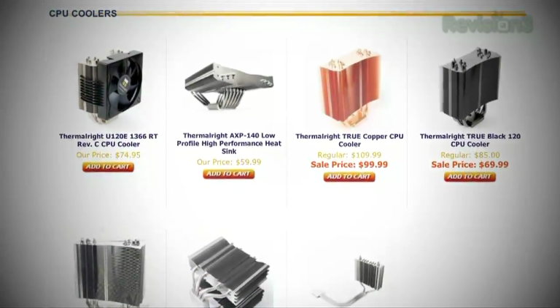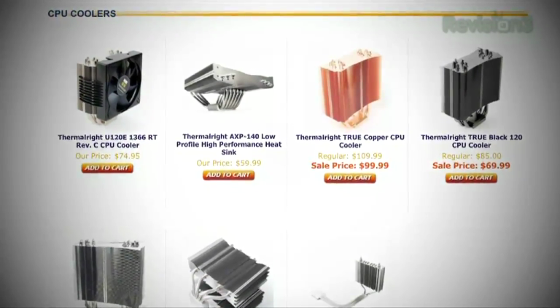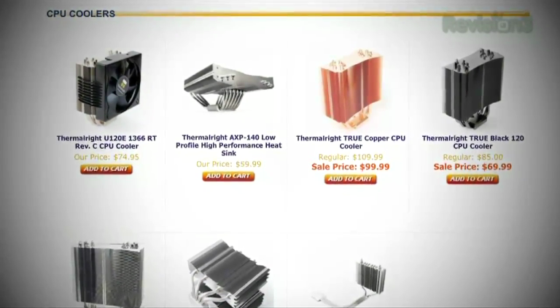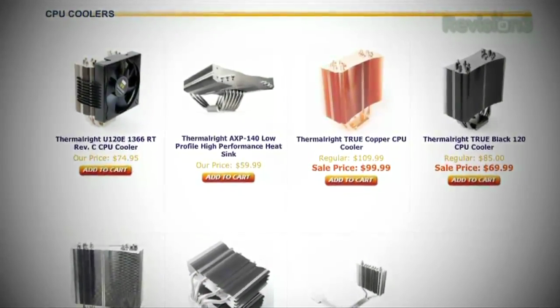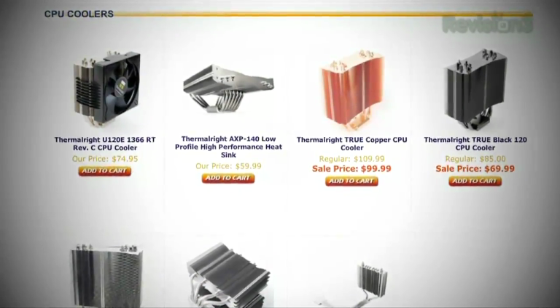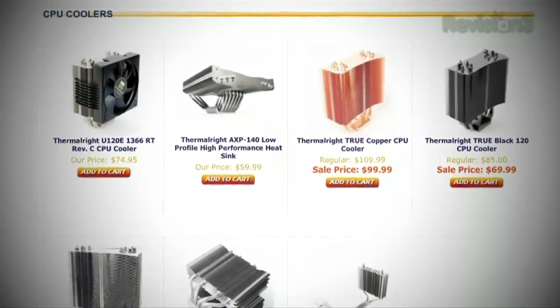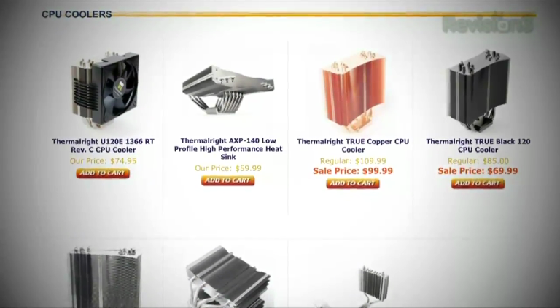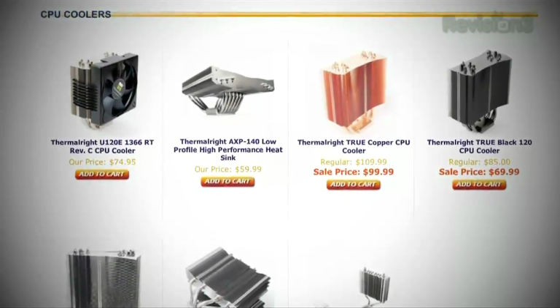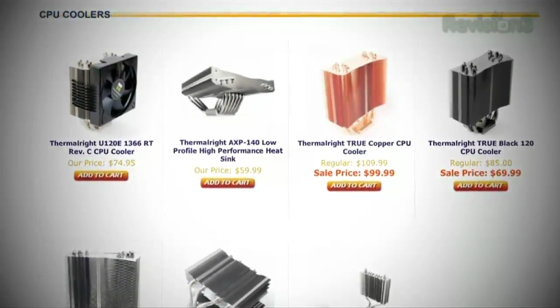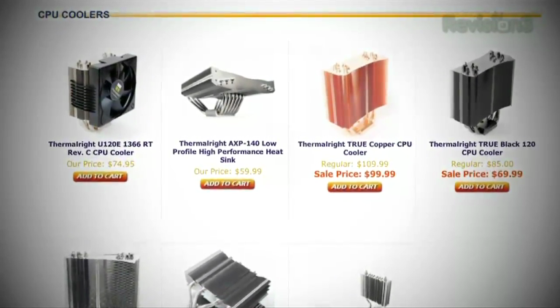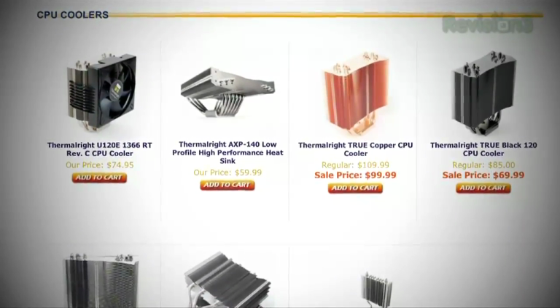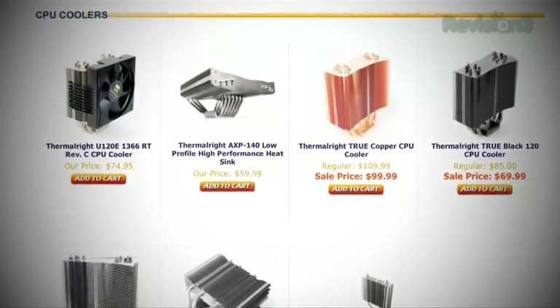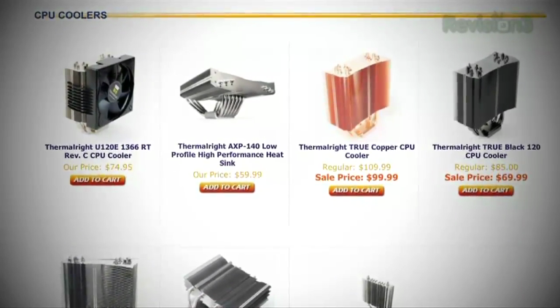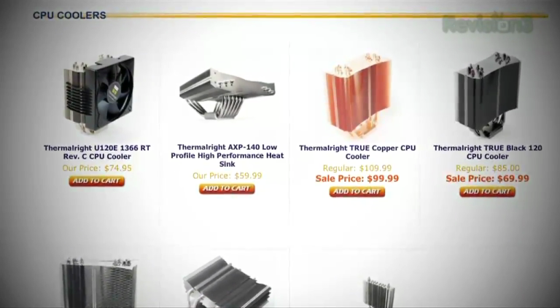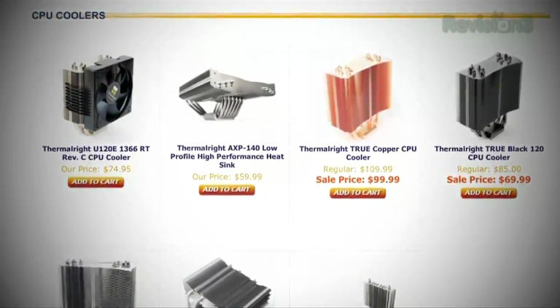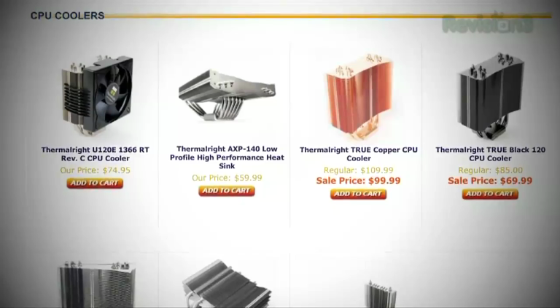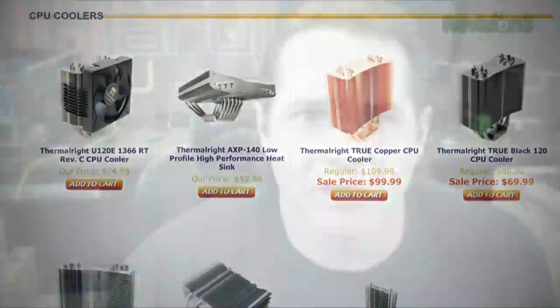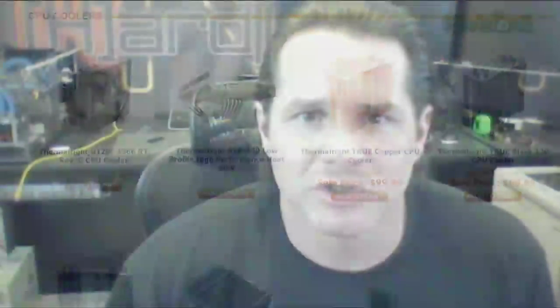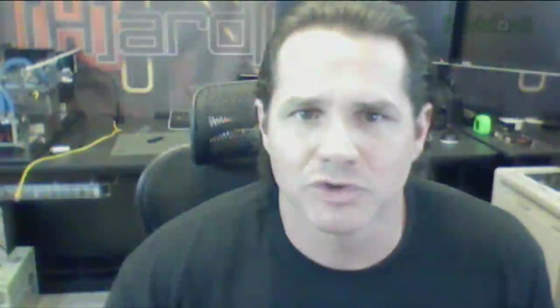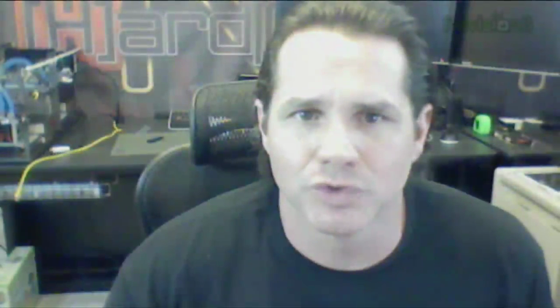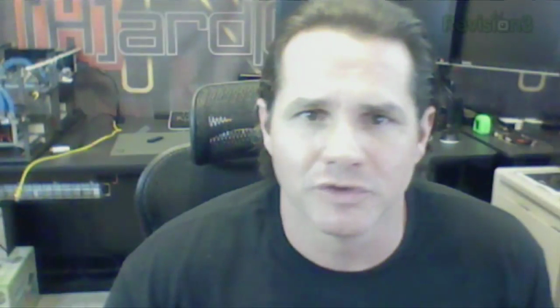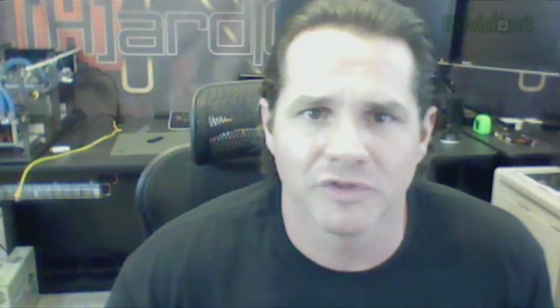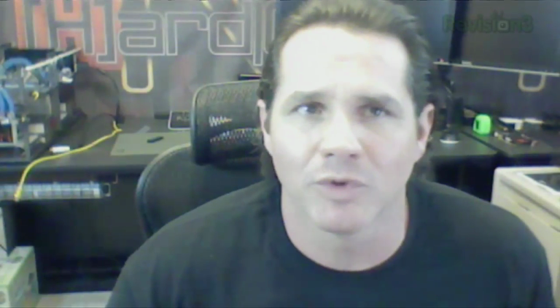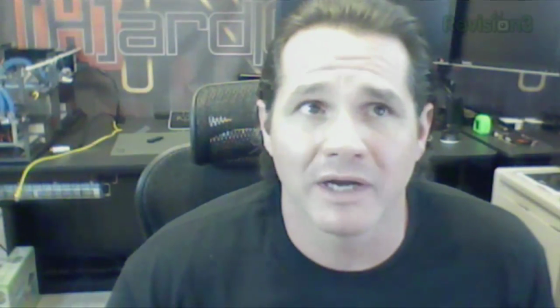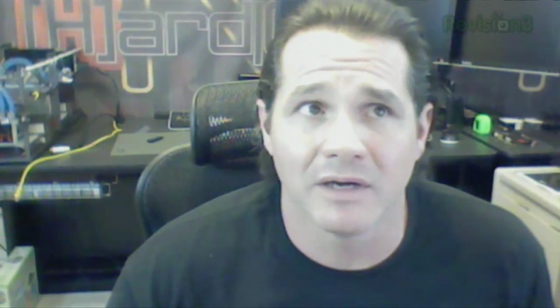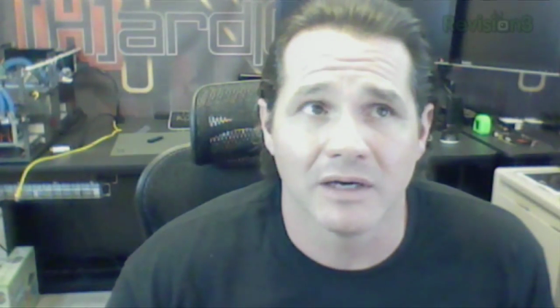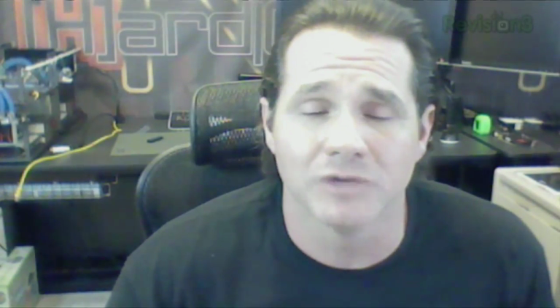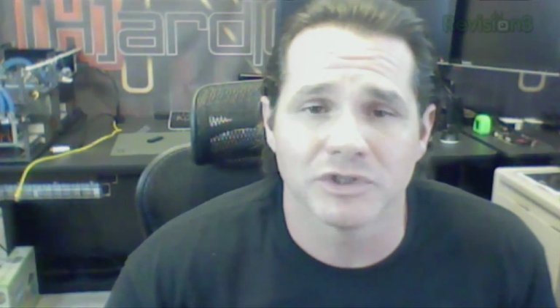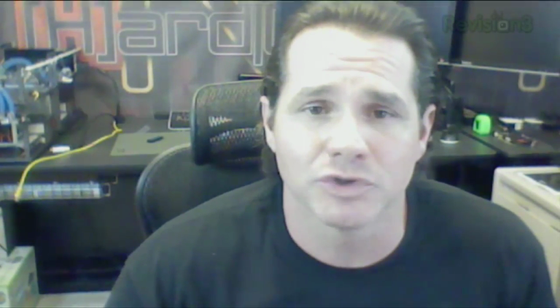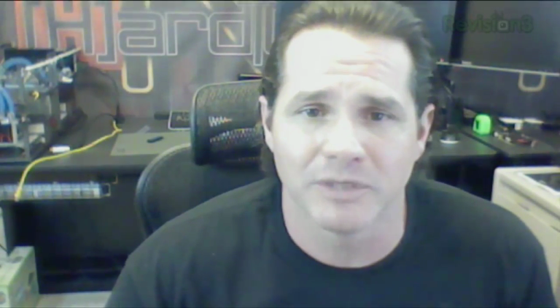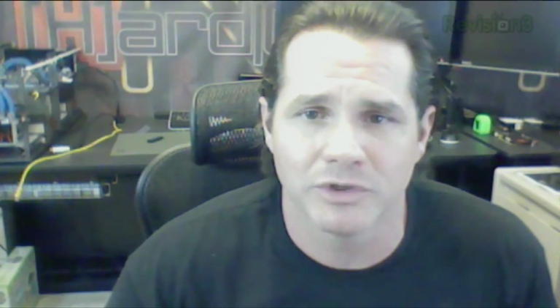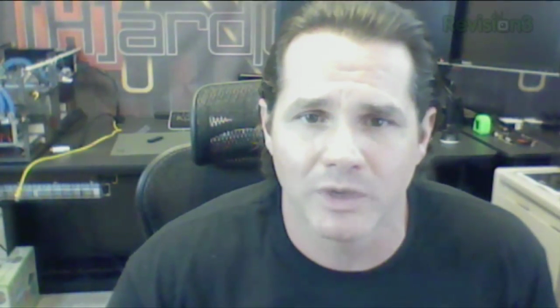Thermalright has been in the business for years and years, and they still make what is probably the epitome of the best overclocker air cooler out there, which is the Thermalright Ultra Extreme 120.